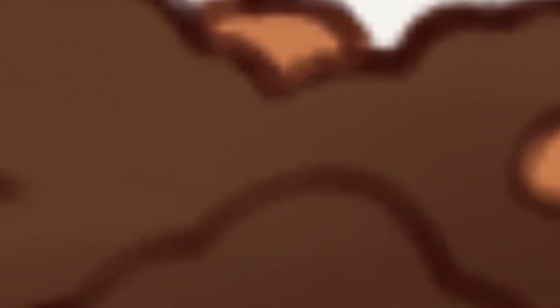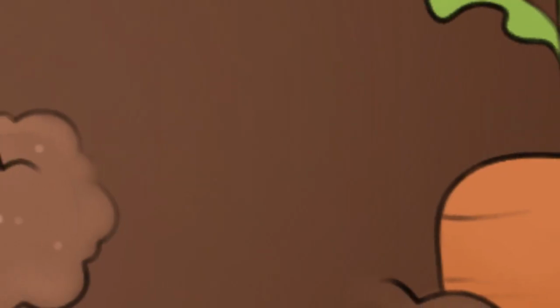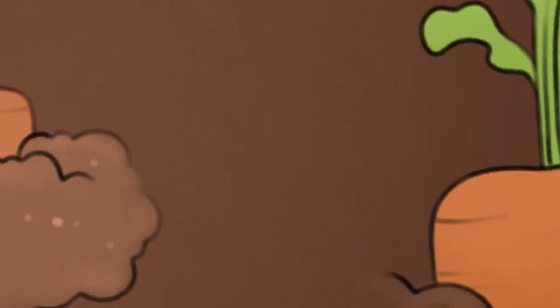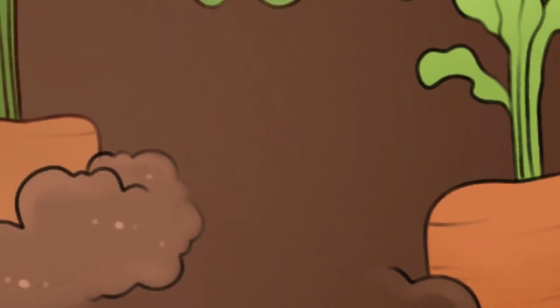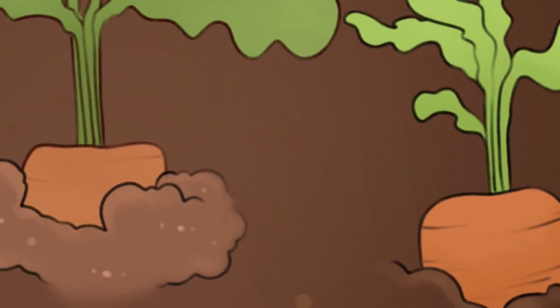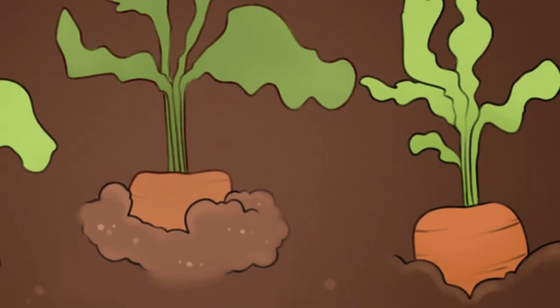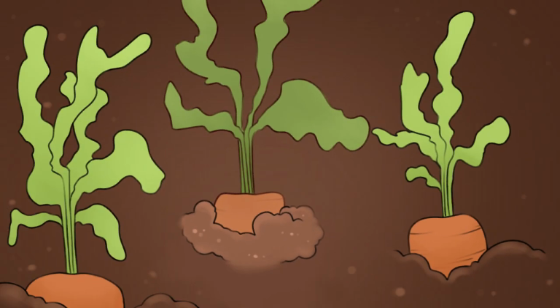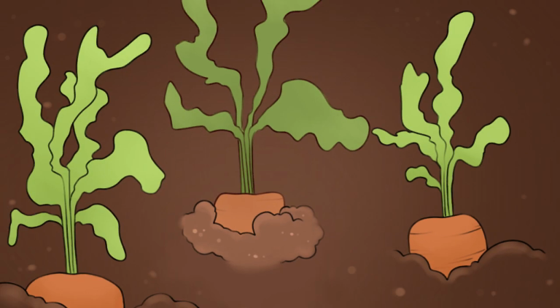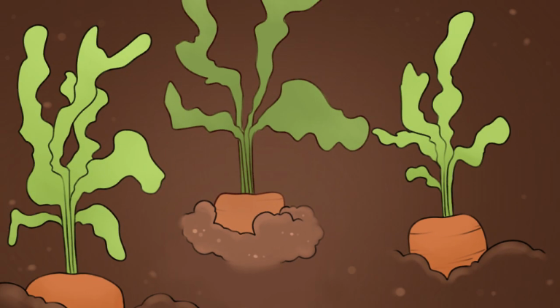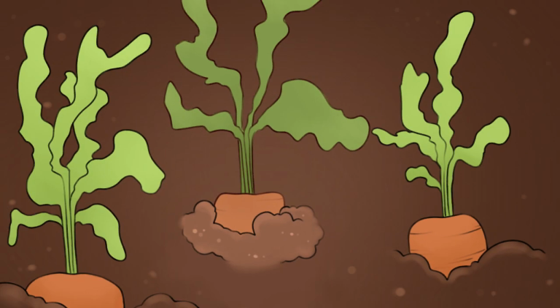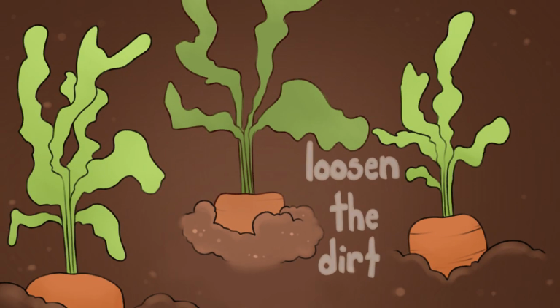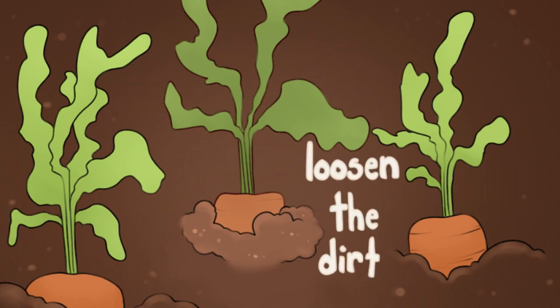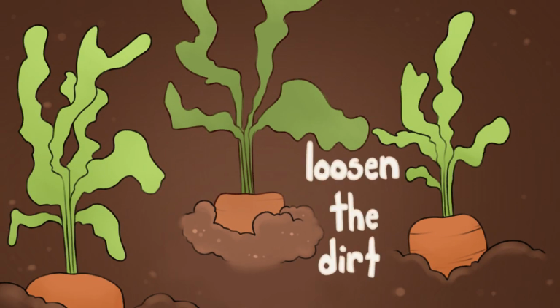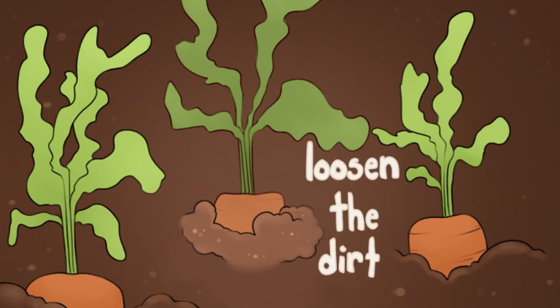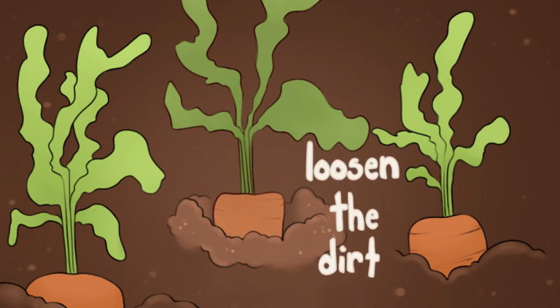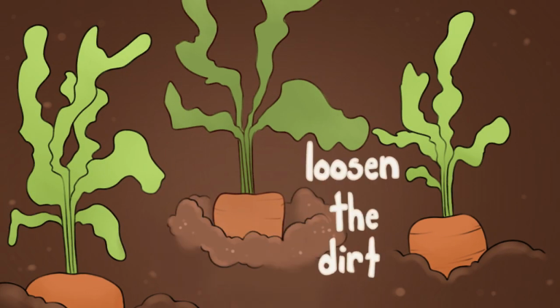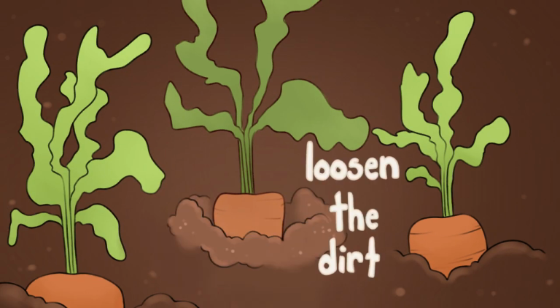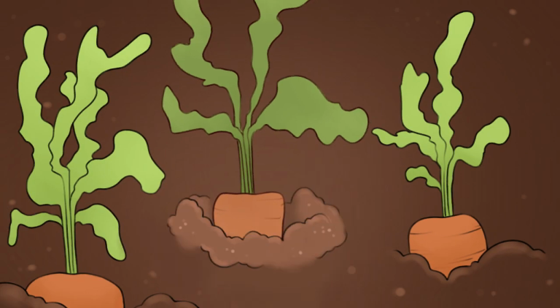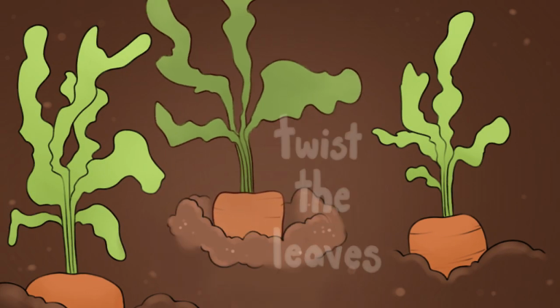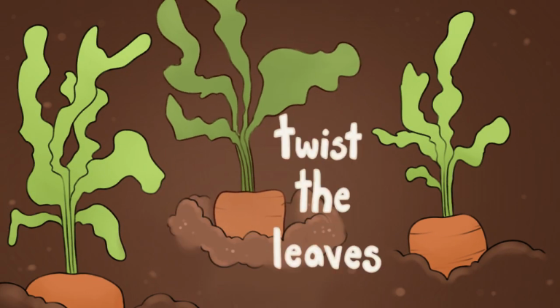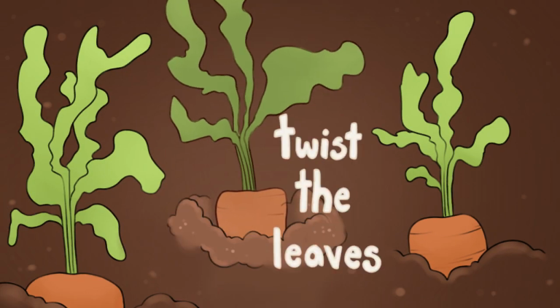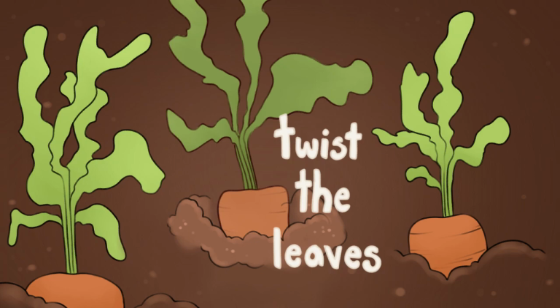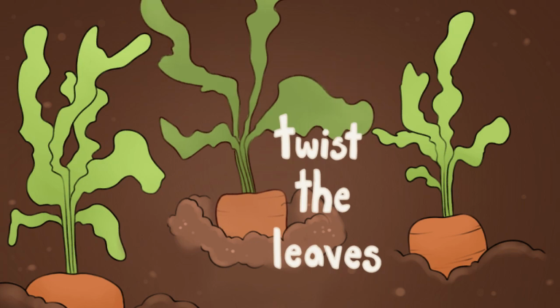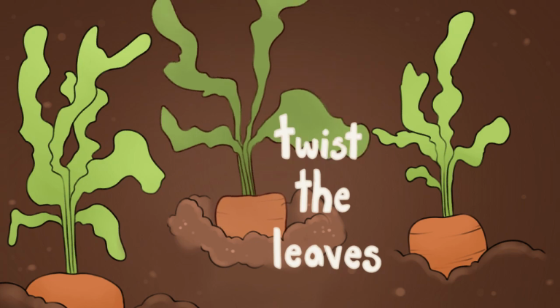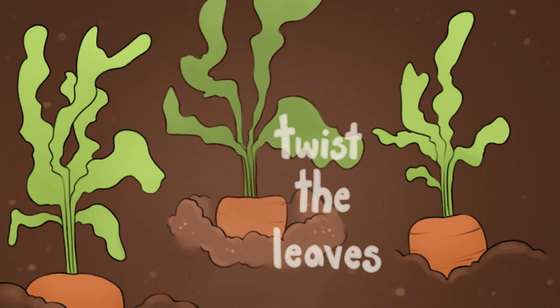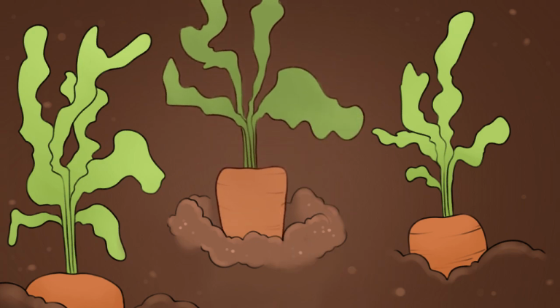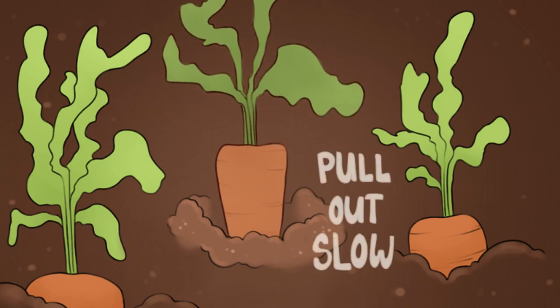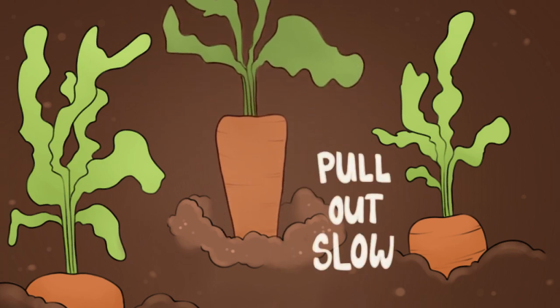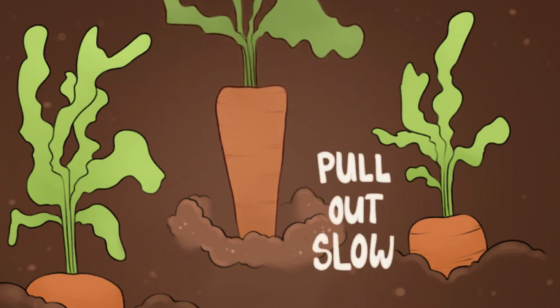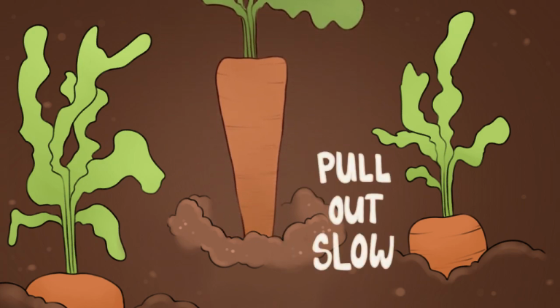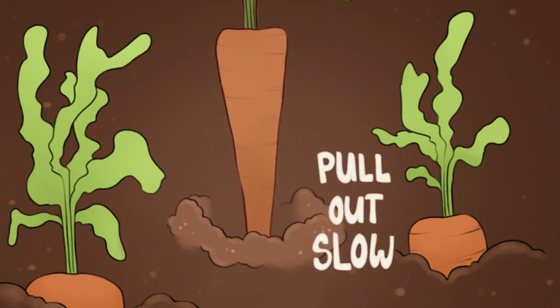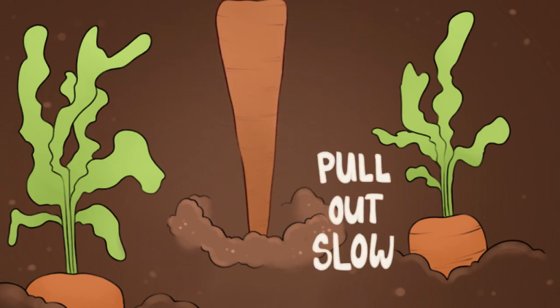To remove the carrot you have to loosen the dirt around it, twist the leaves and pull it out slowly.